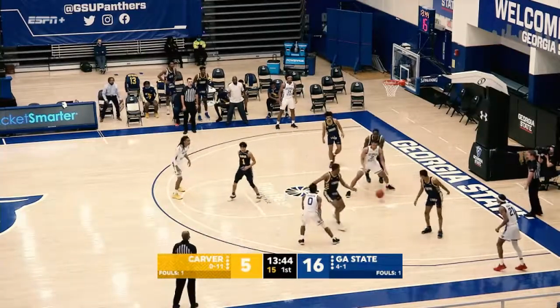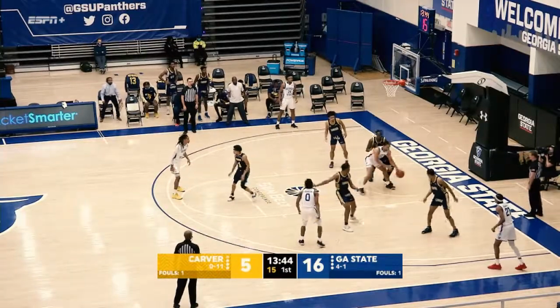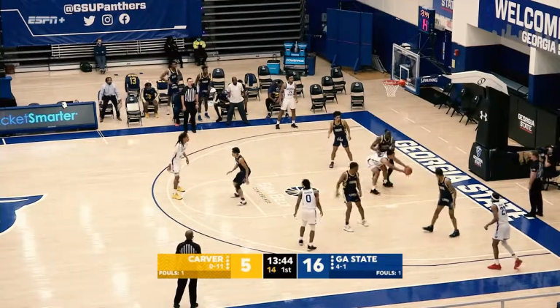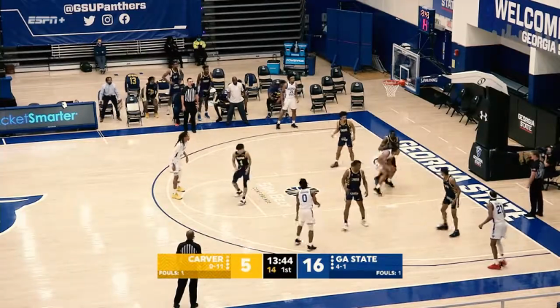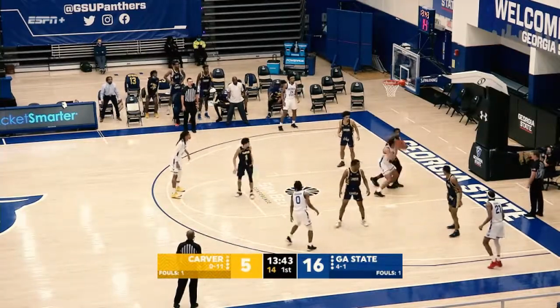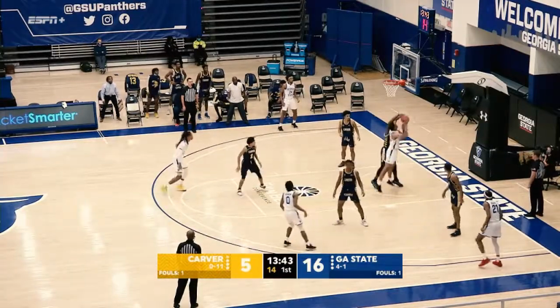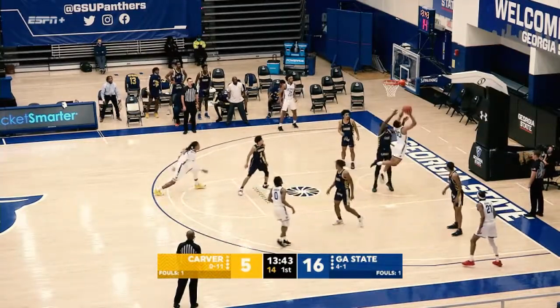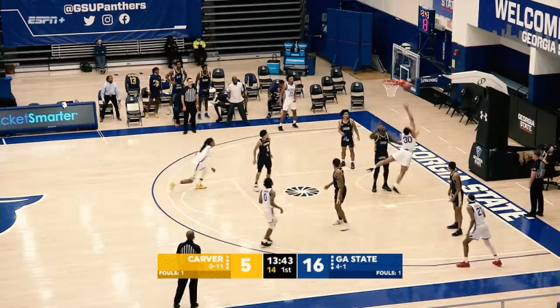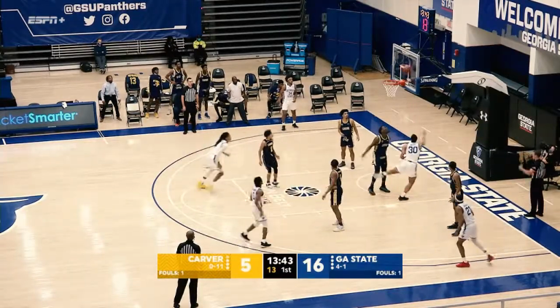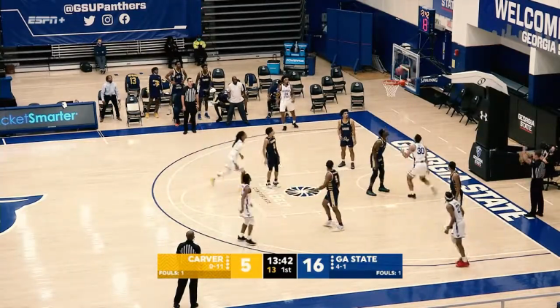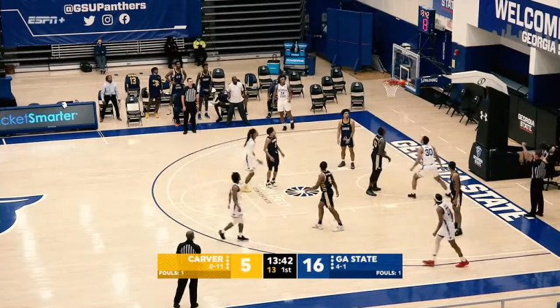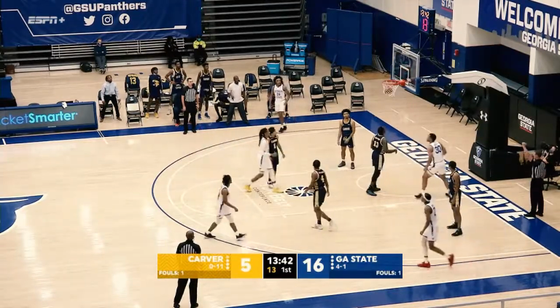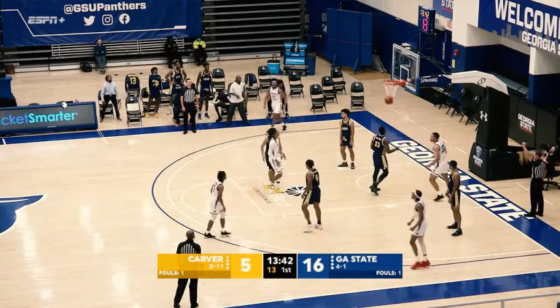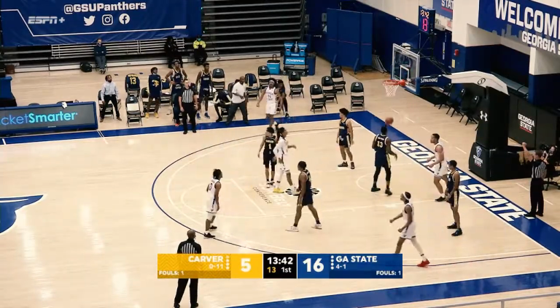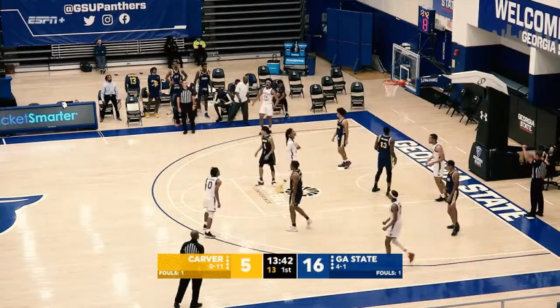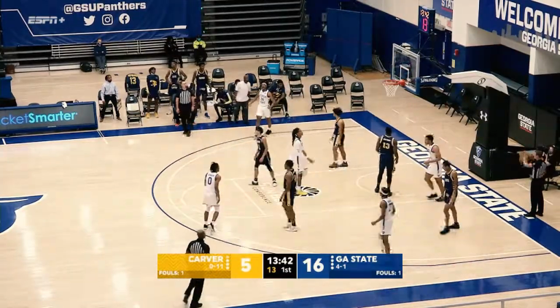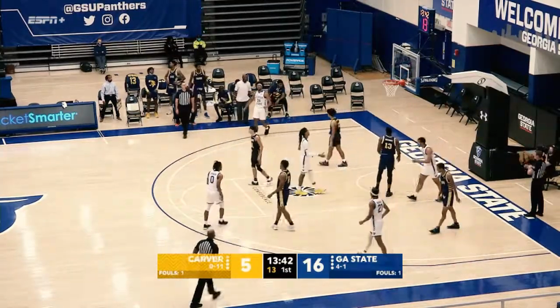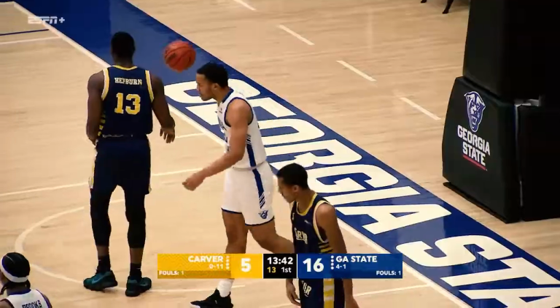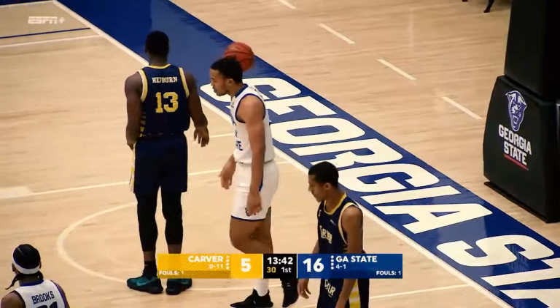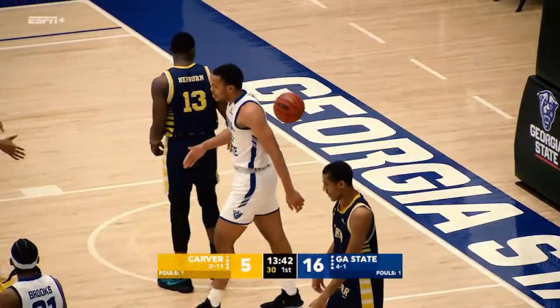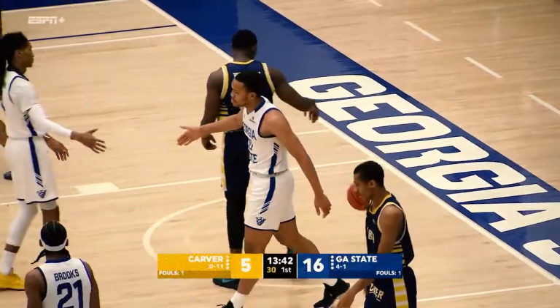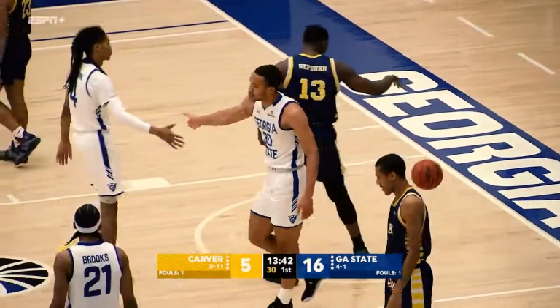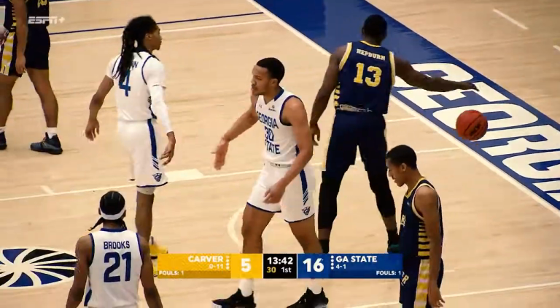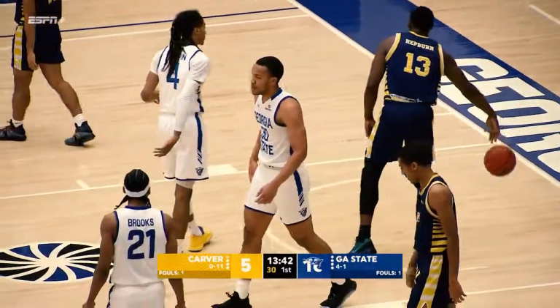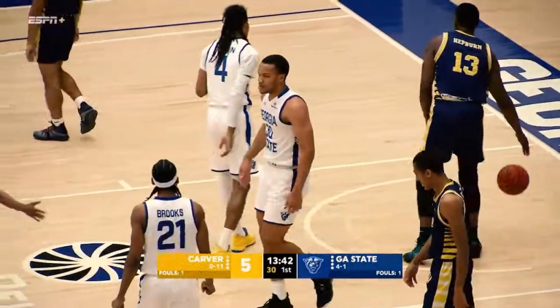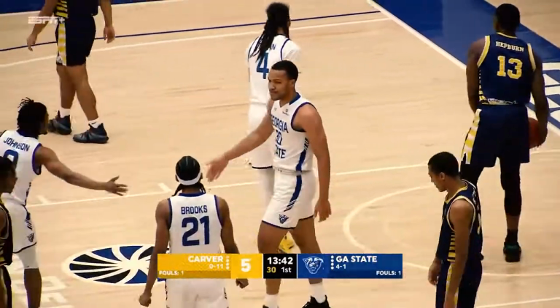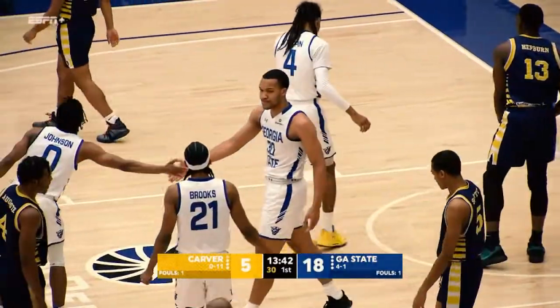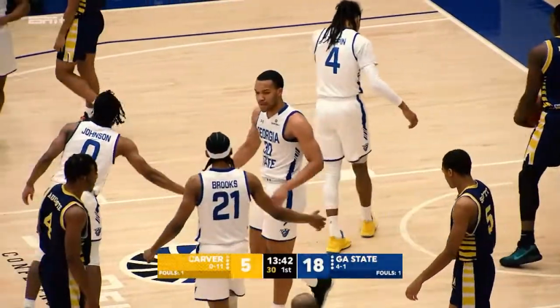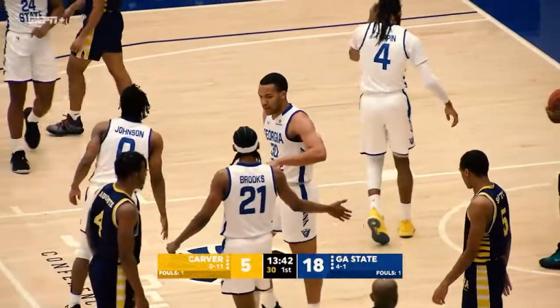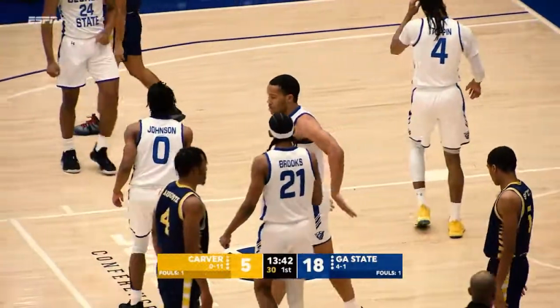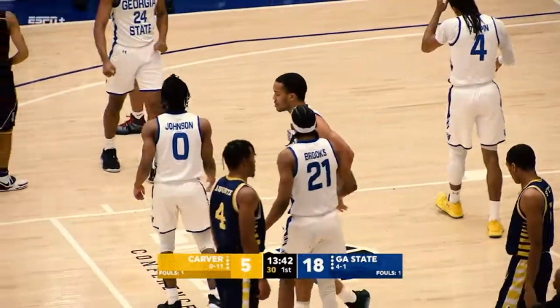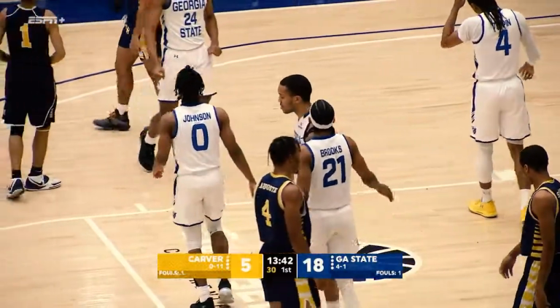Evan Johnson again down low. Caleb Scott, turn around, jump hook off the glass, it's up and good.